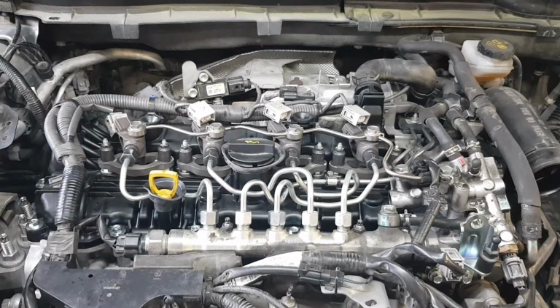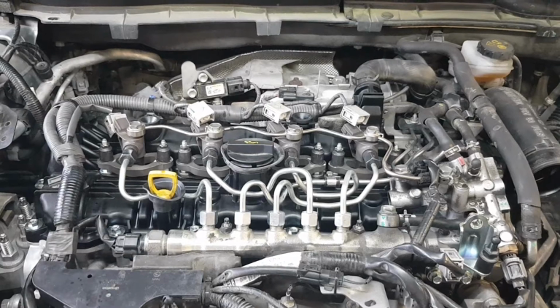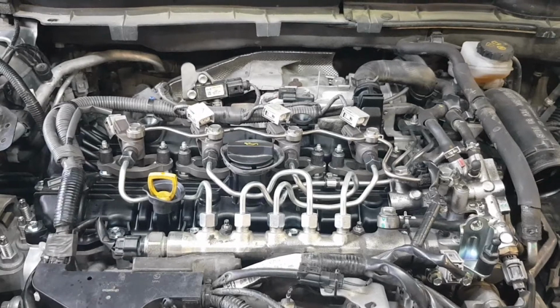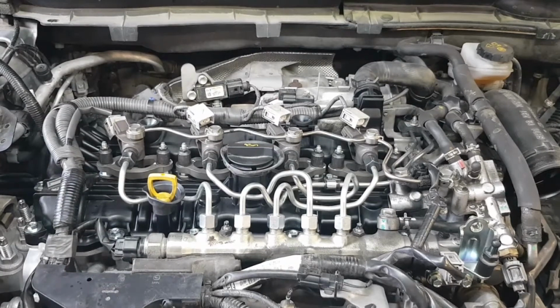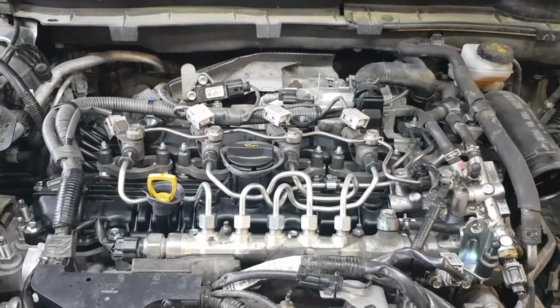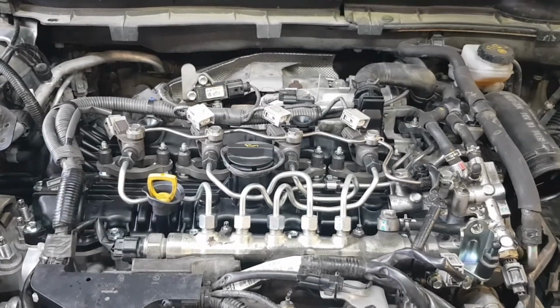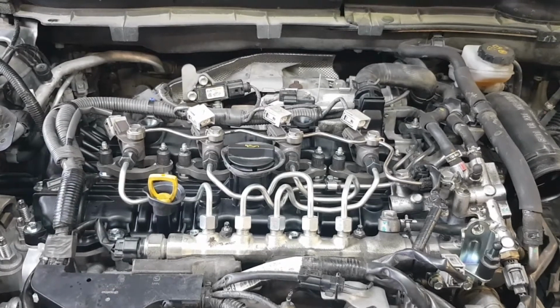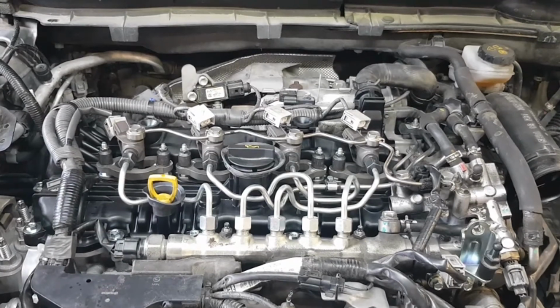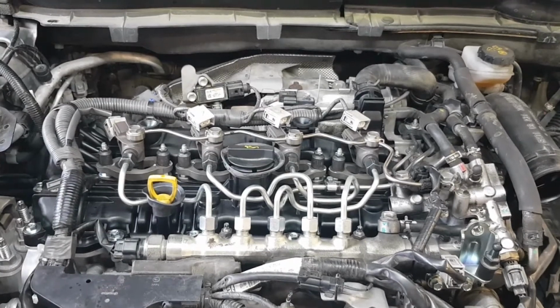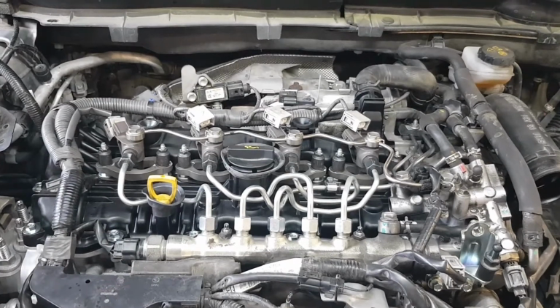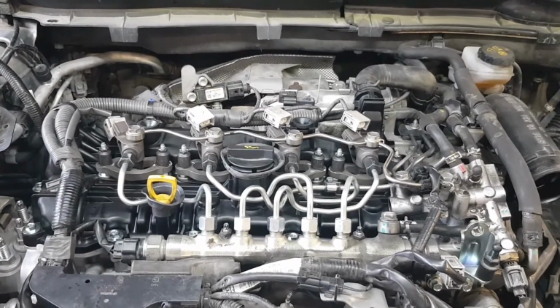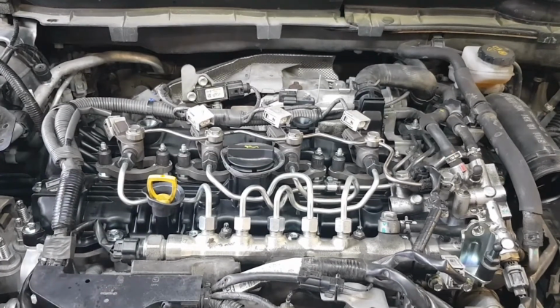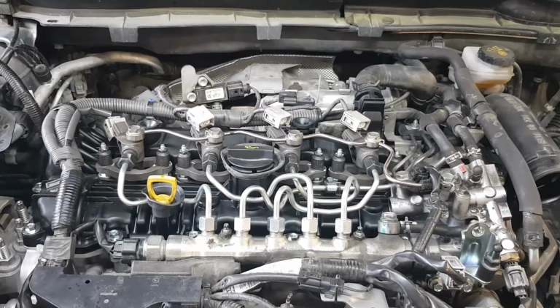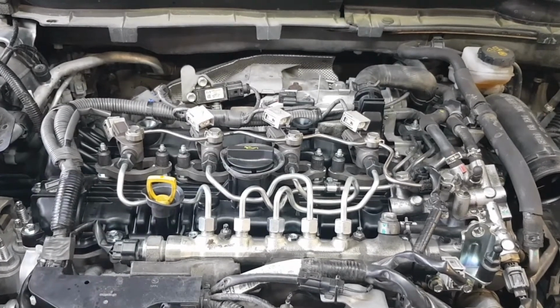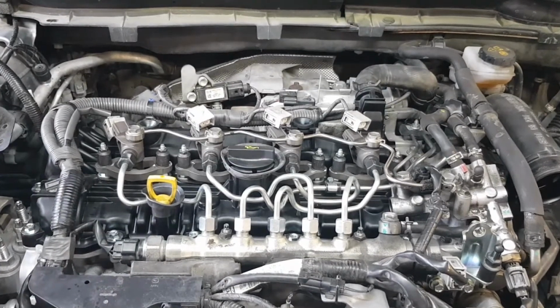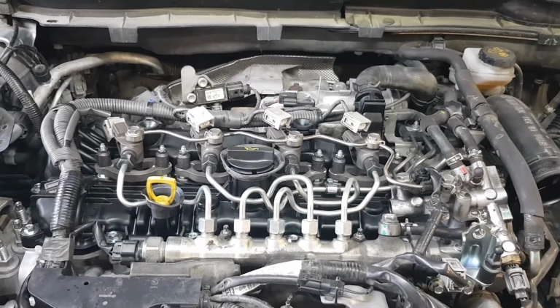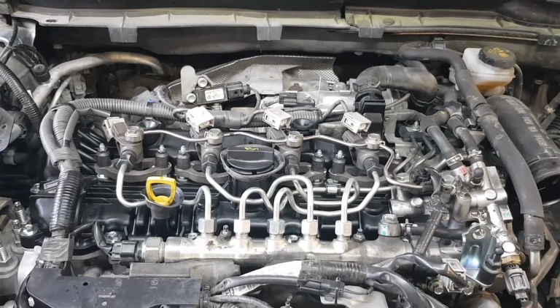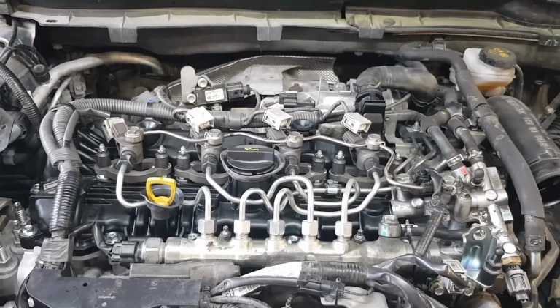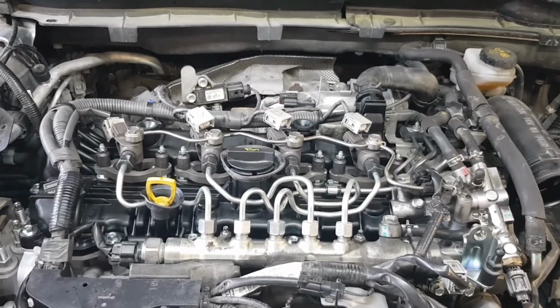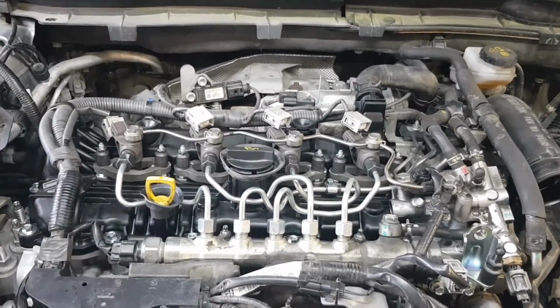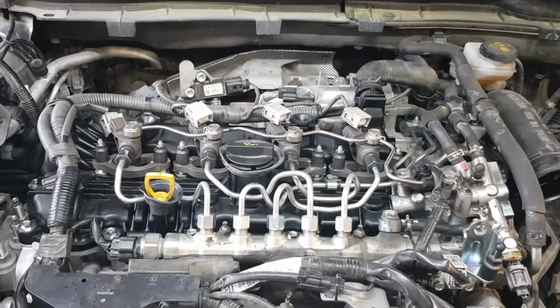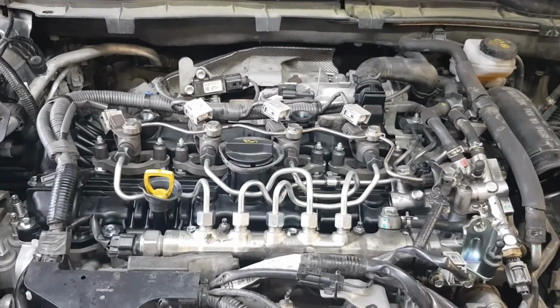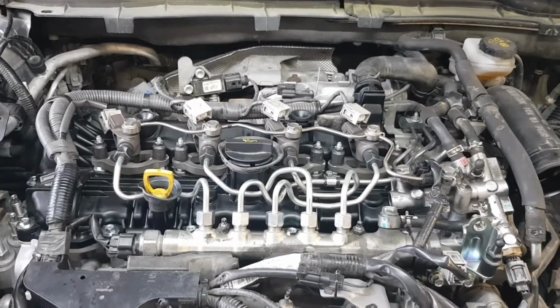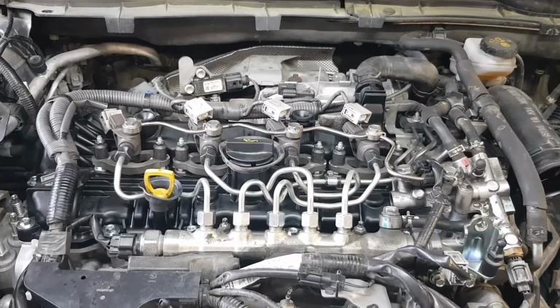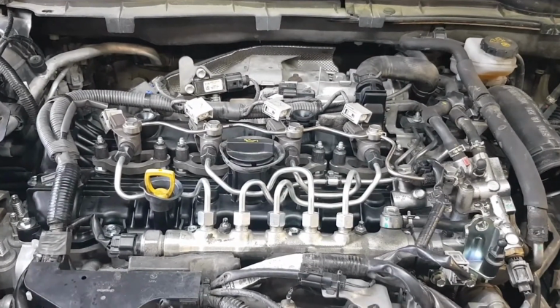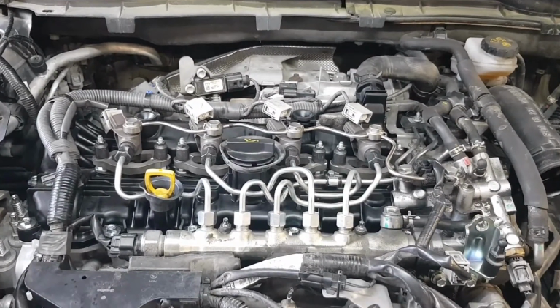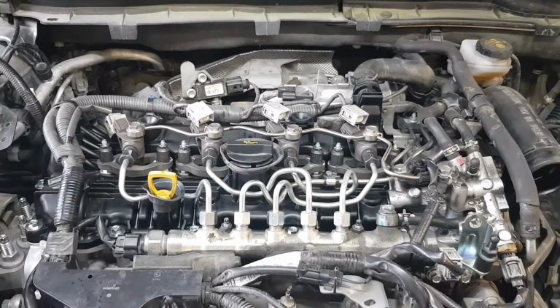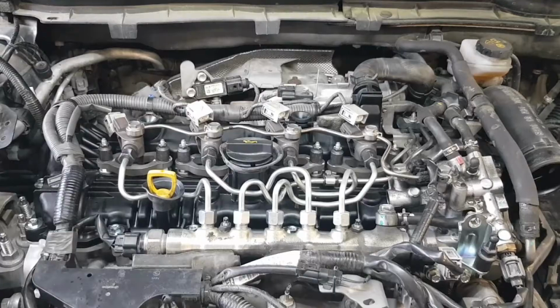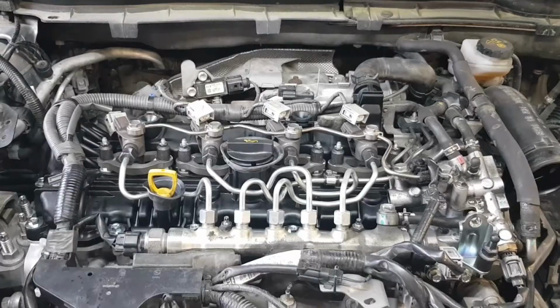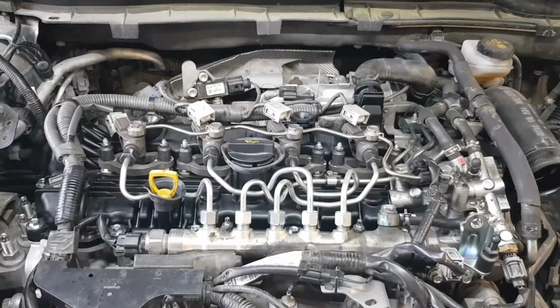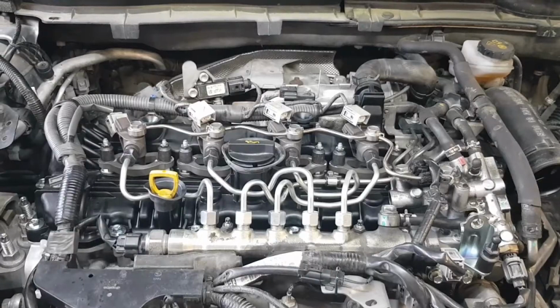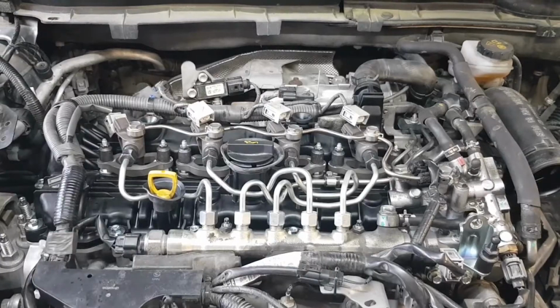Hi guys, in today's video we'll replace the exhaust camshaft without removing the timing chain.